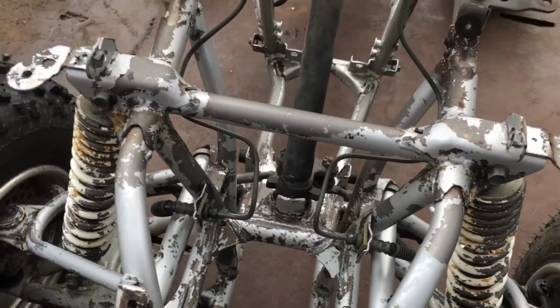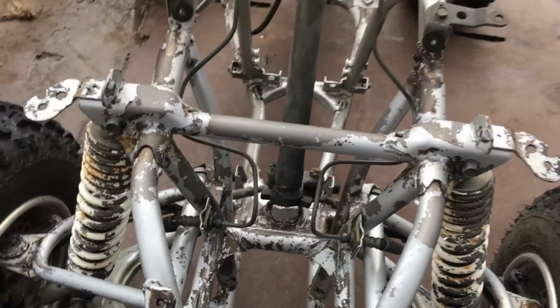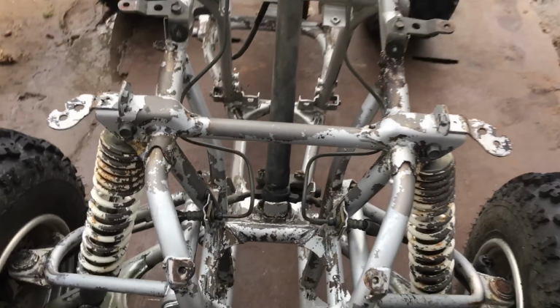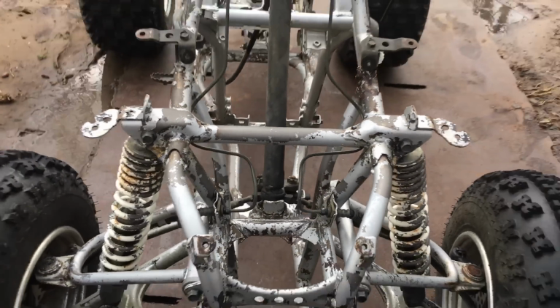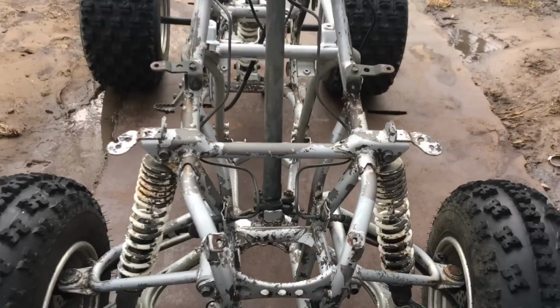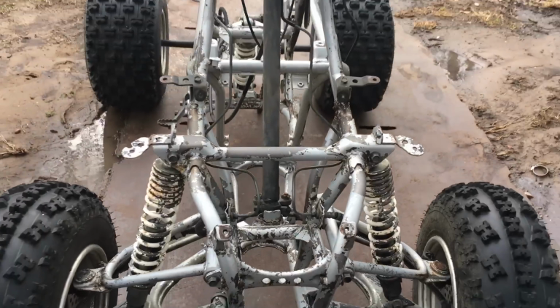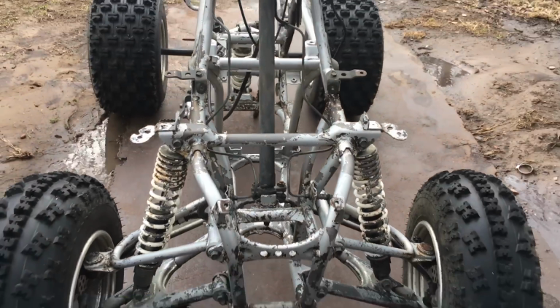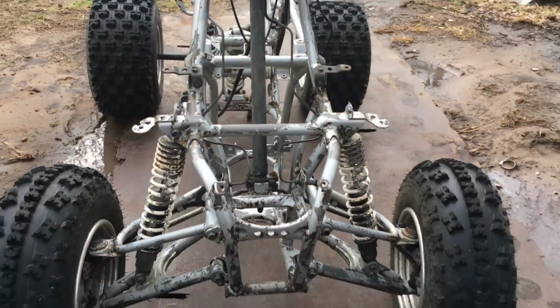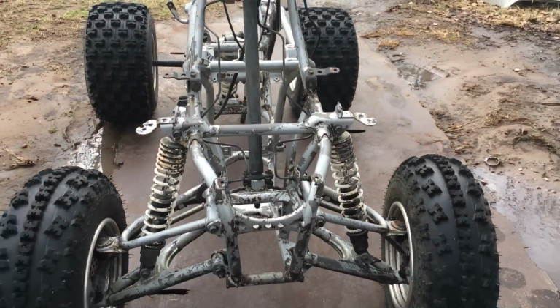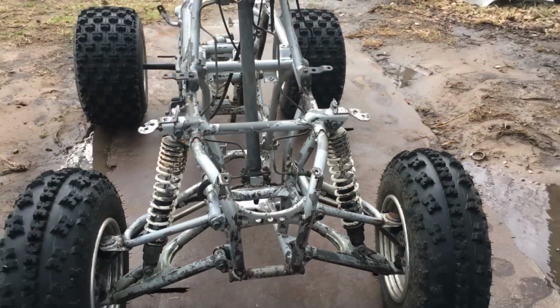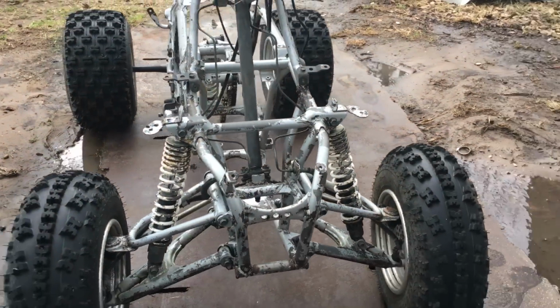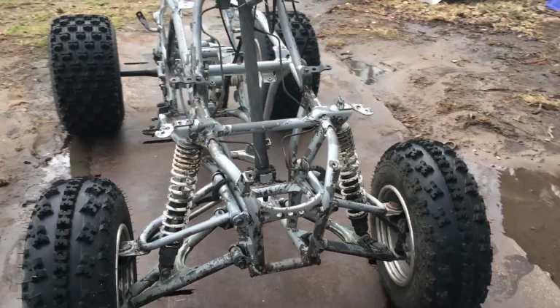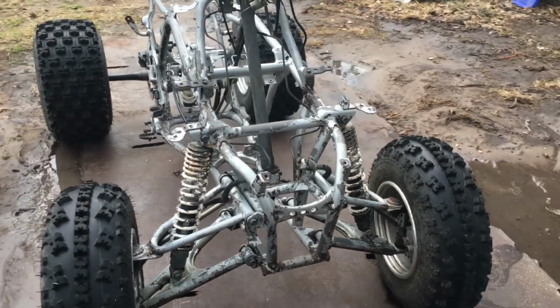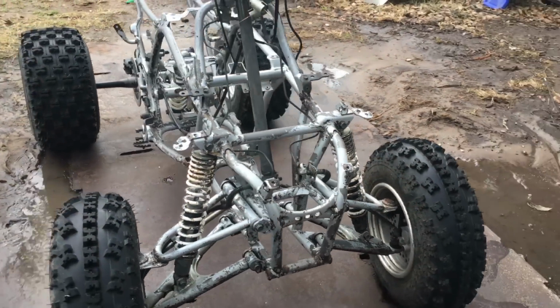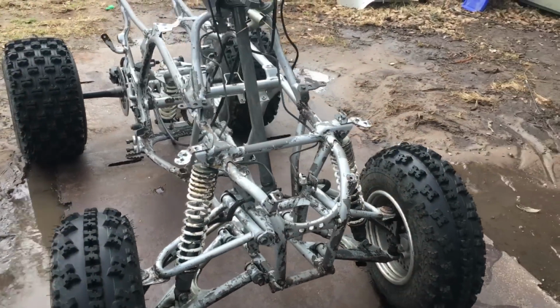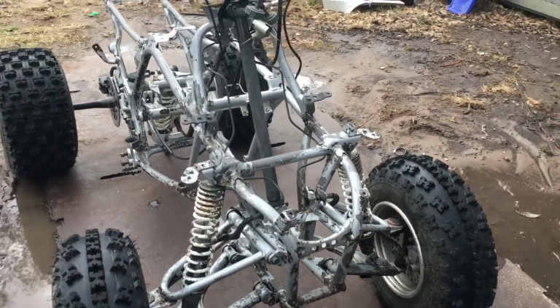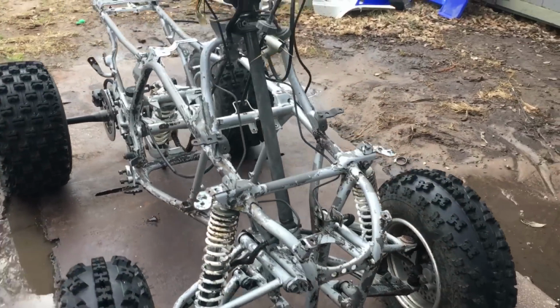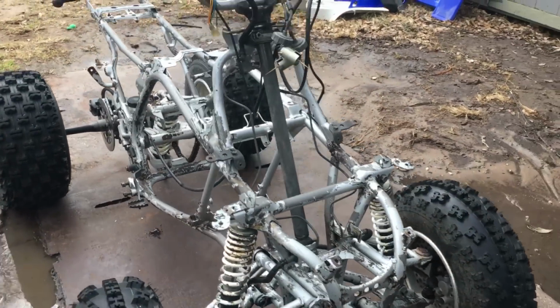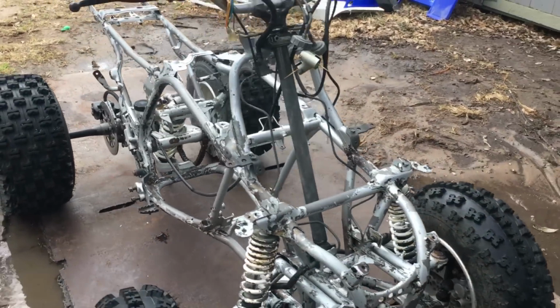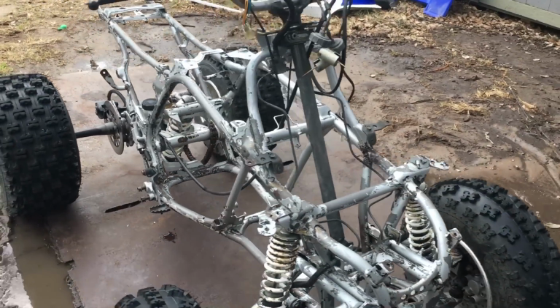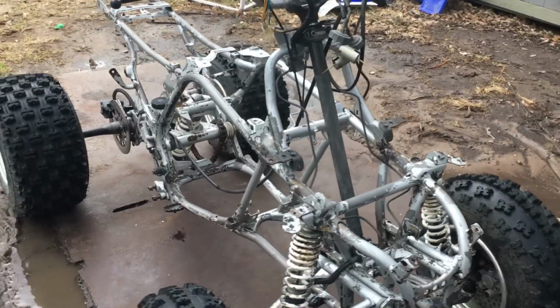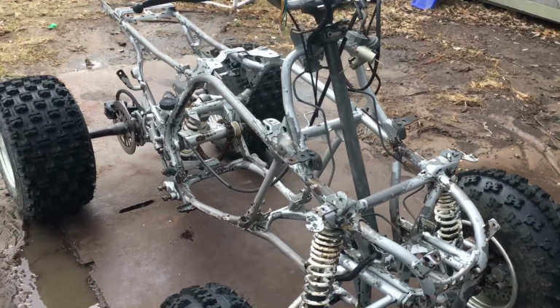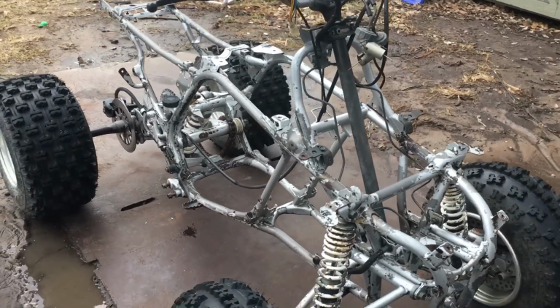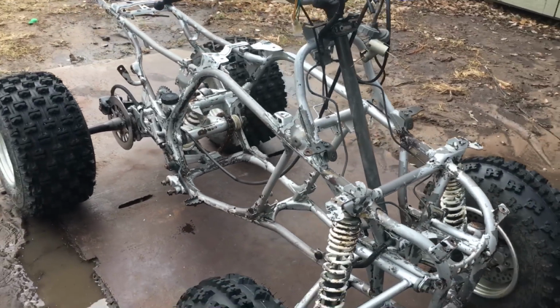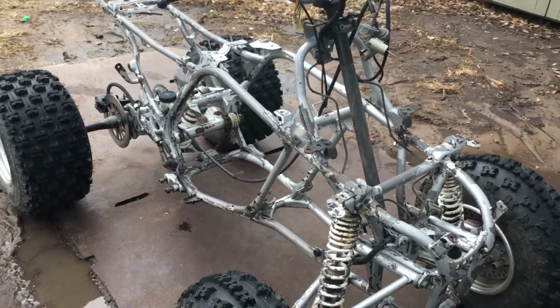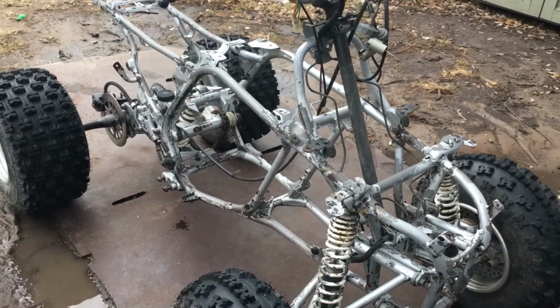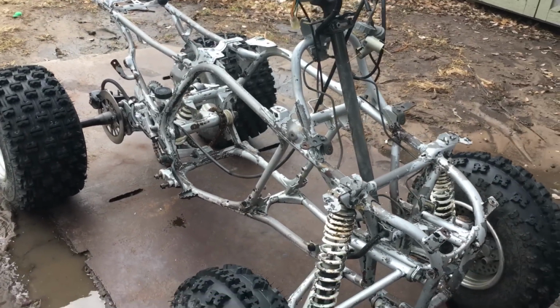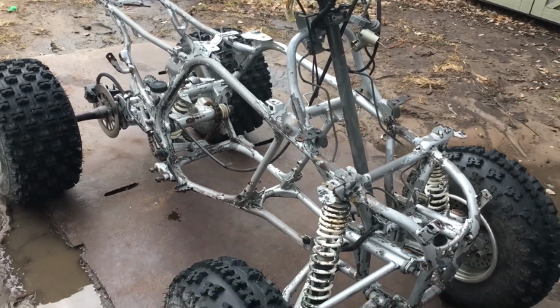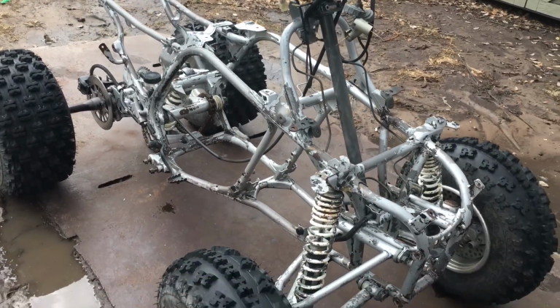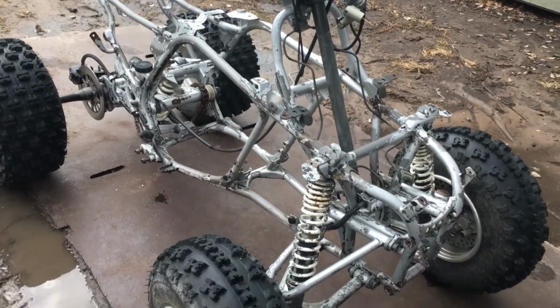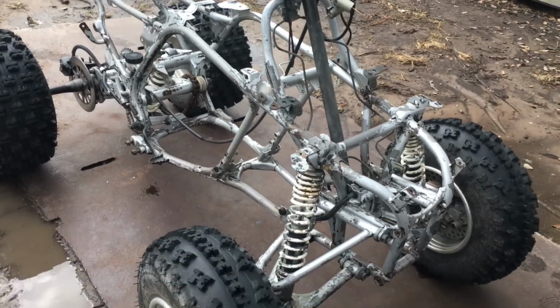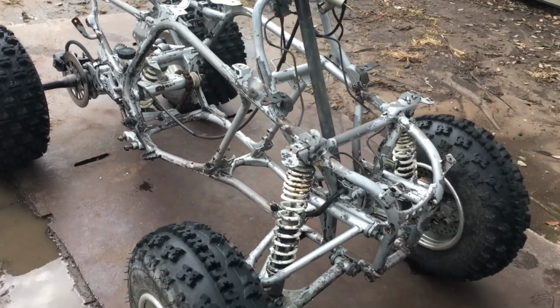All right, so there it is. I'll be back a little while after I hit it with the die grinder and get ready to put some primer on it and get some paint on this bad boy.